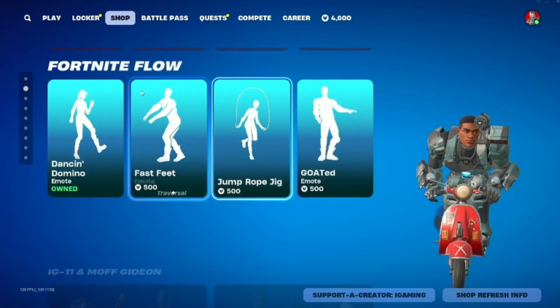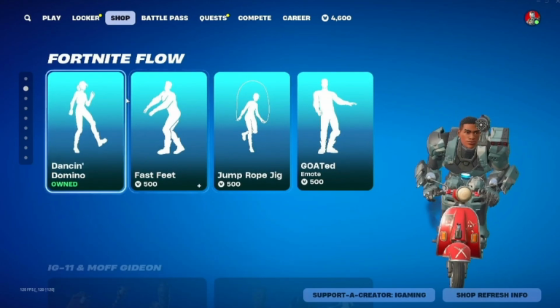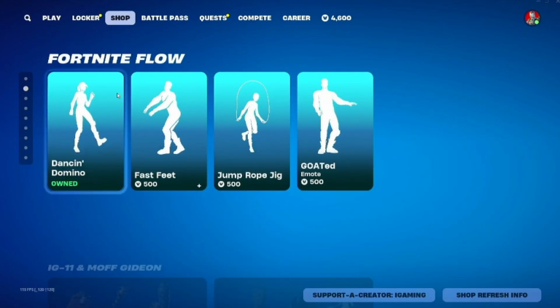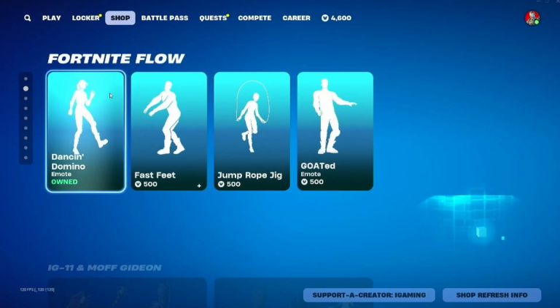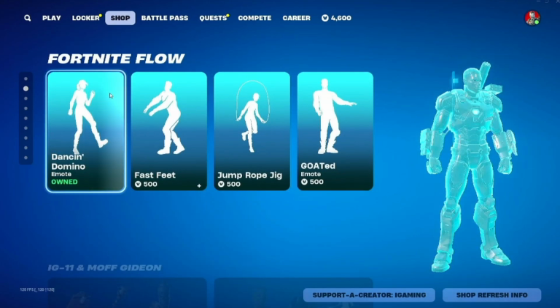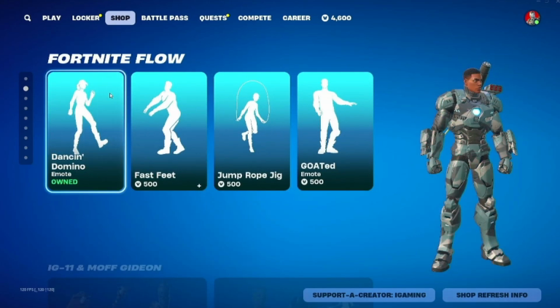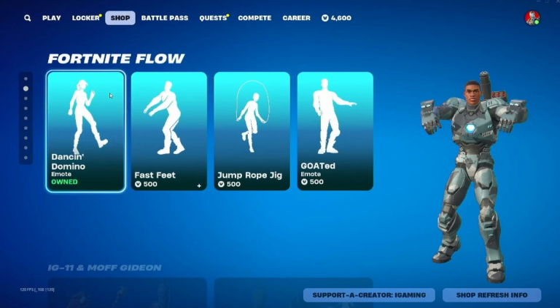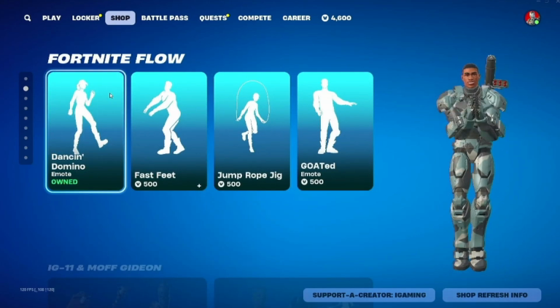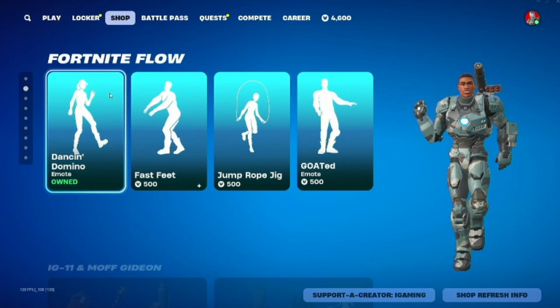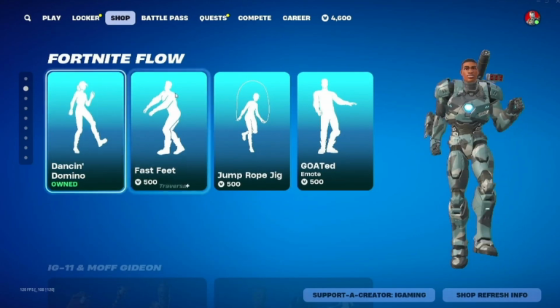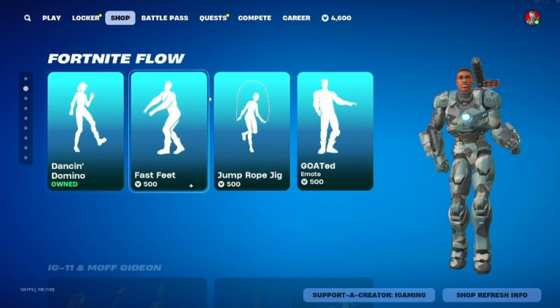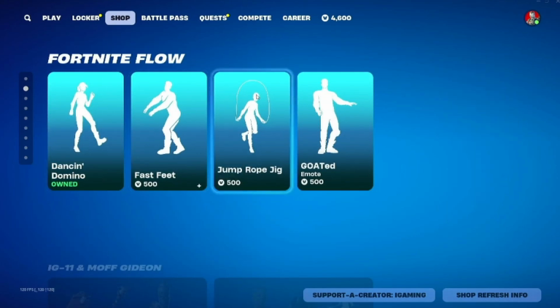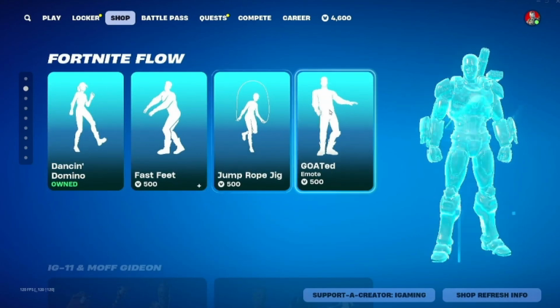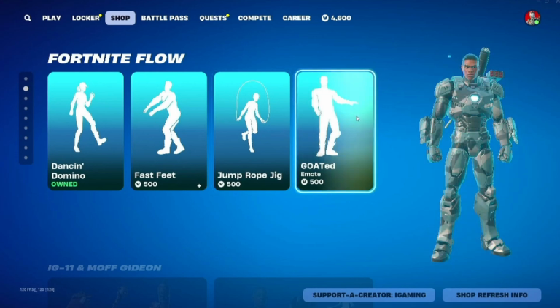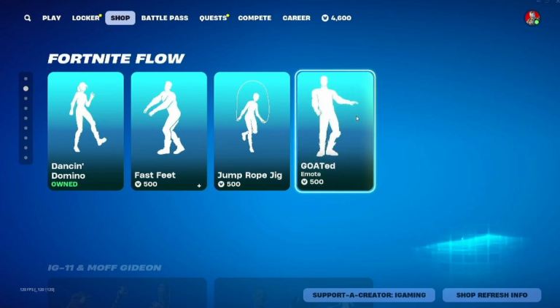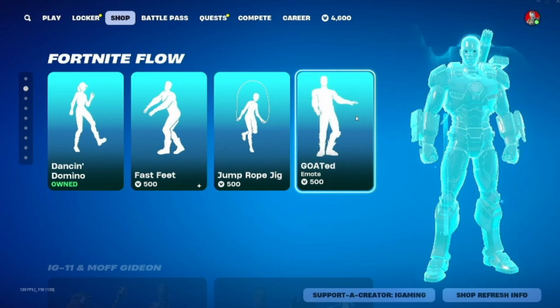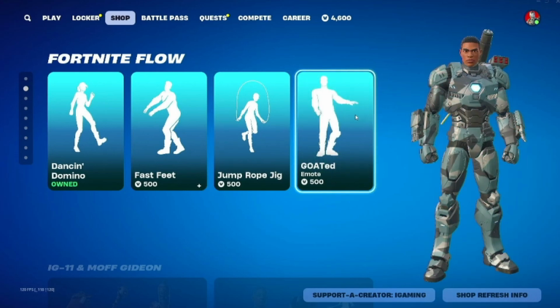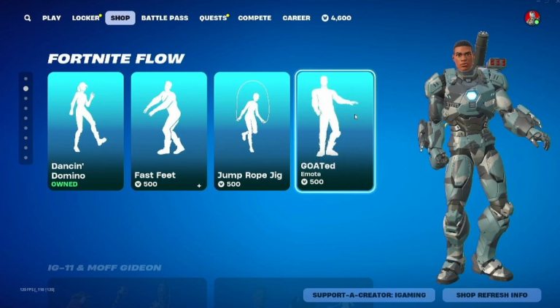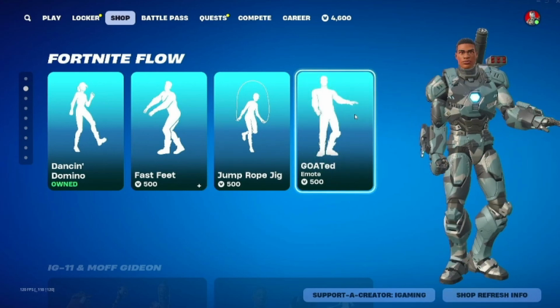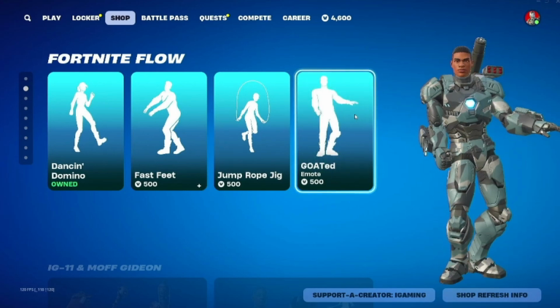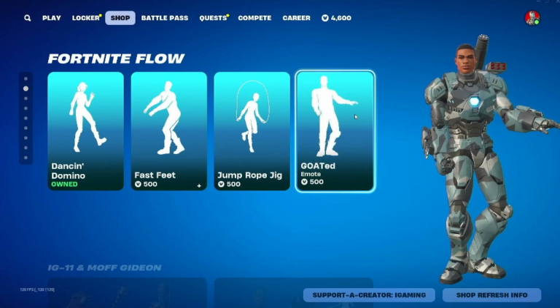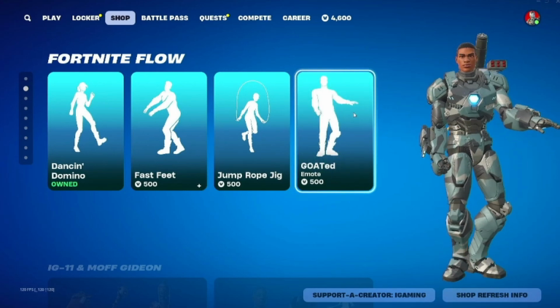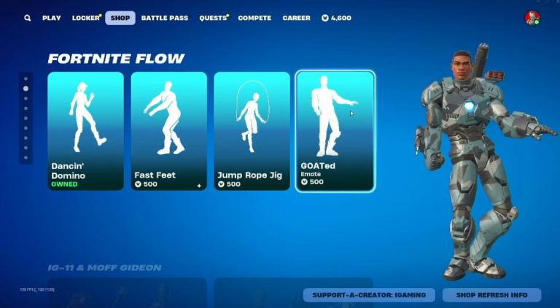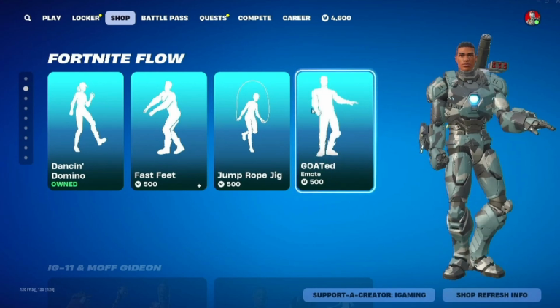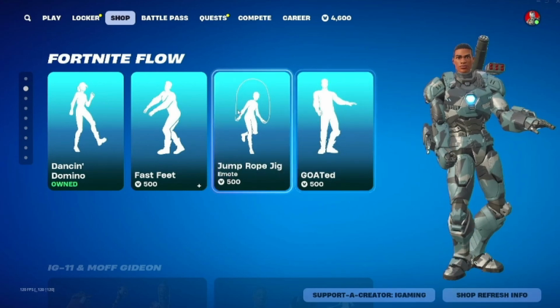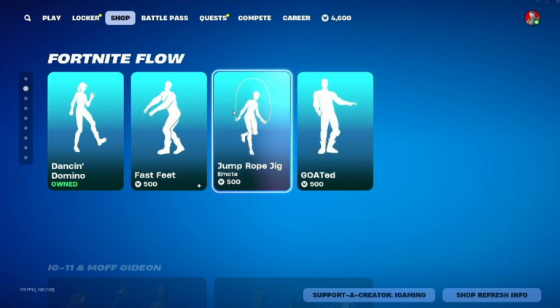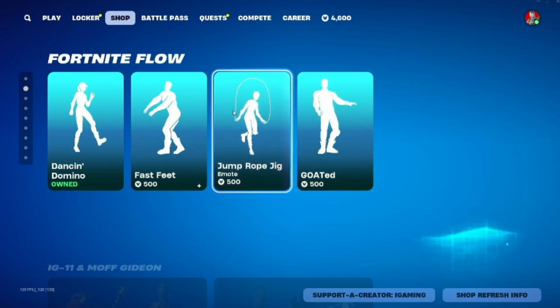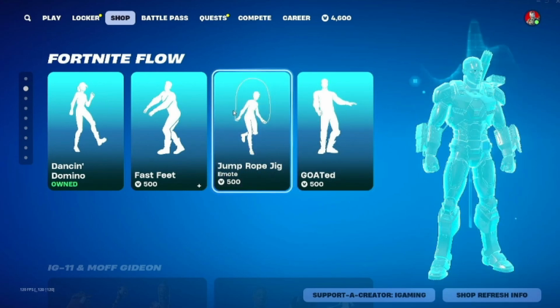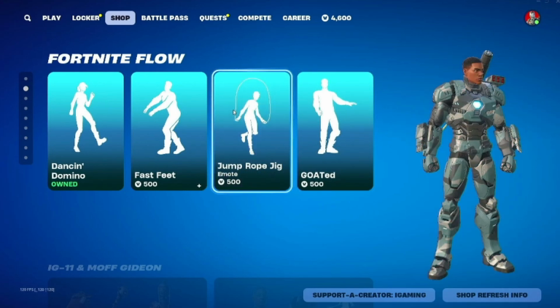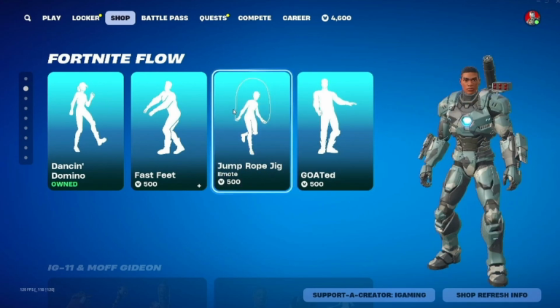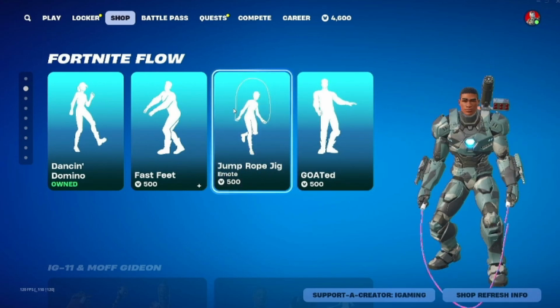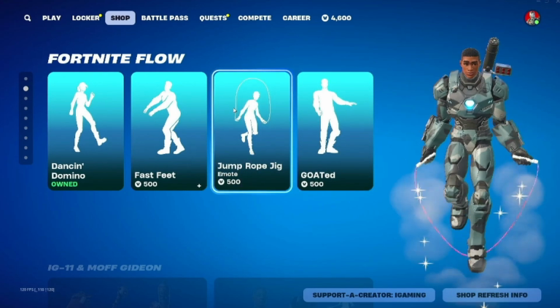Fortnite Flow is here with the Dancing Domino, Goated, and the Jump Rope Jig.